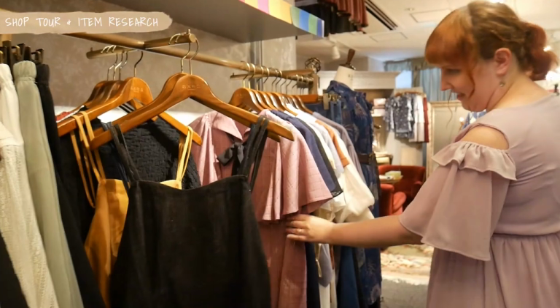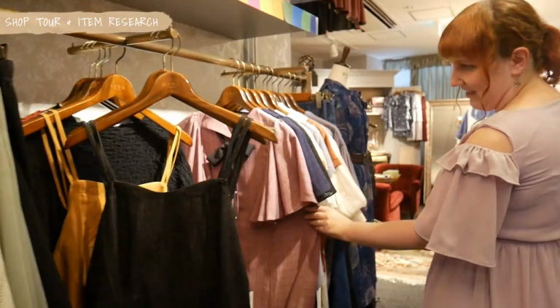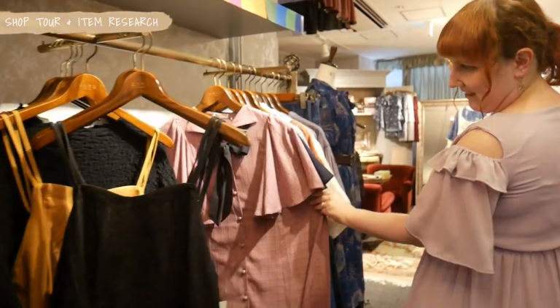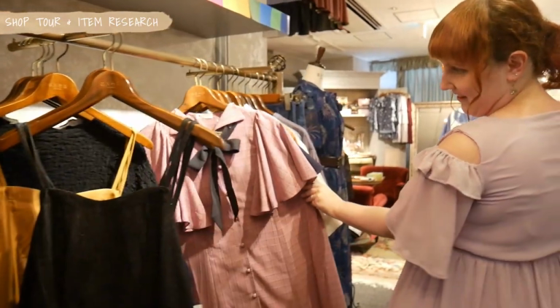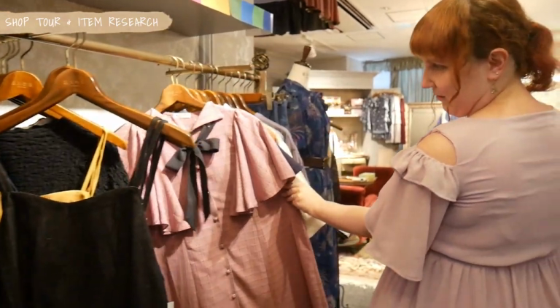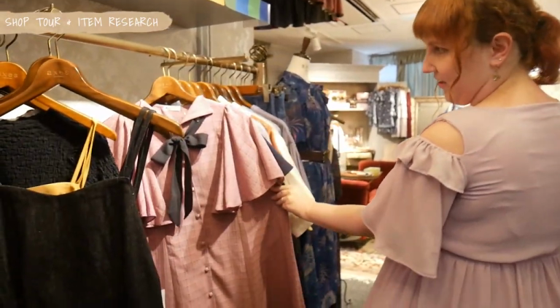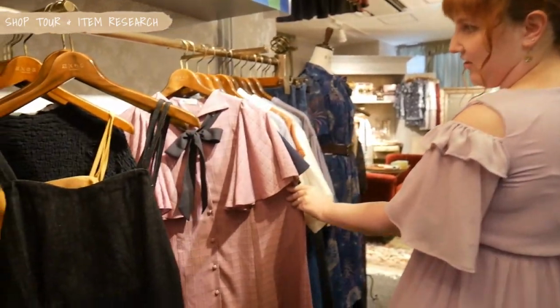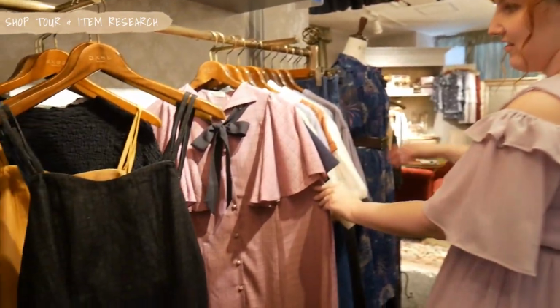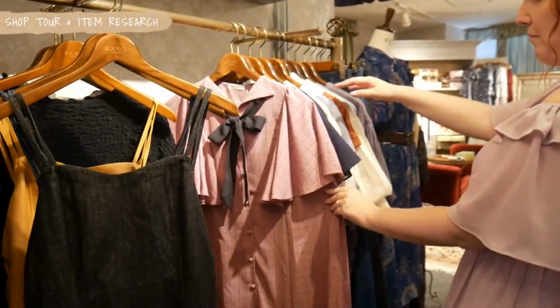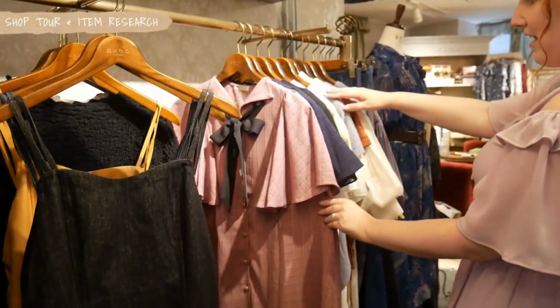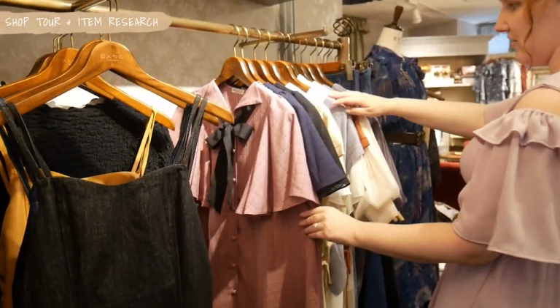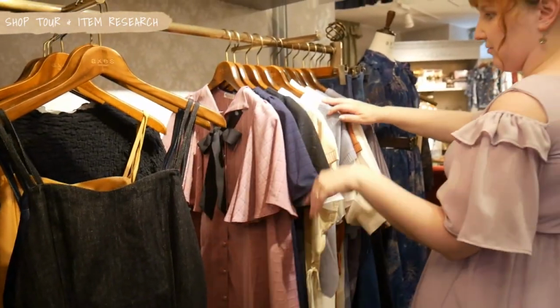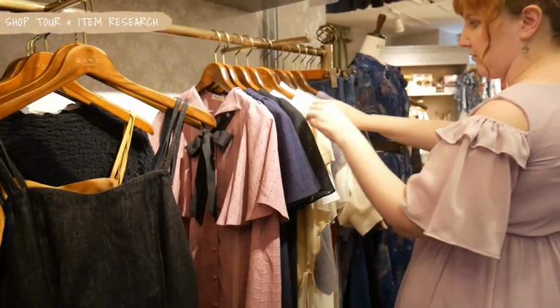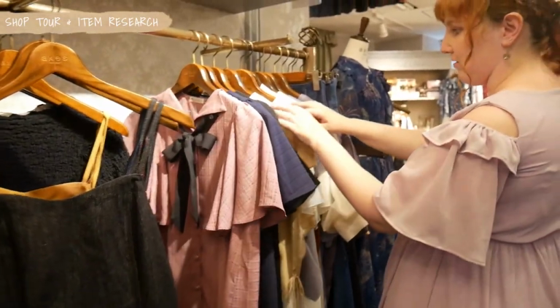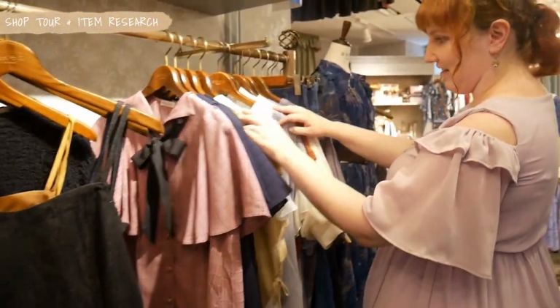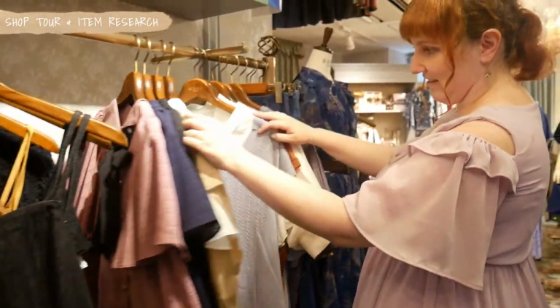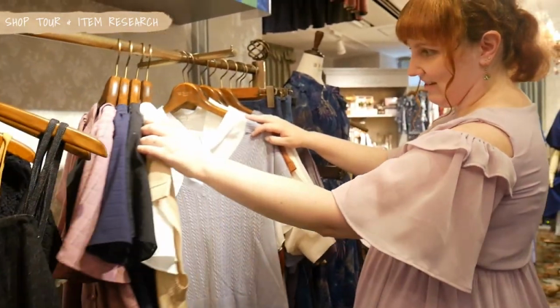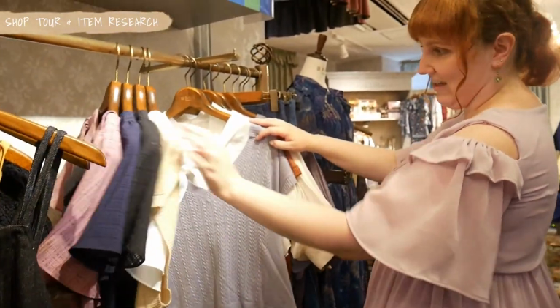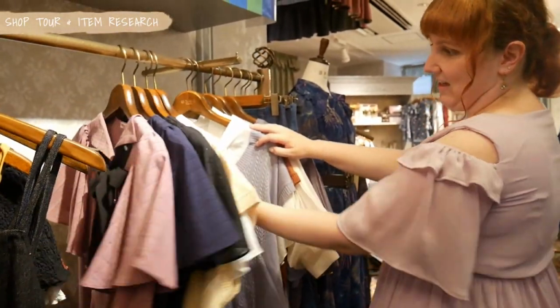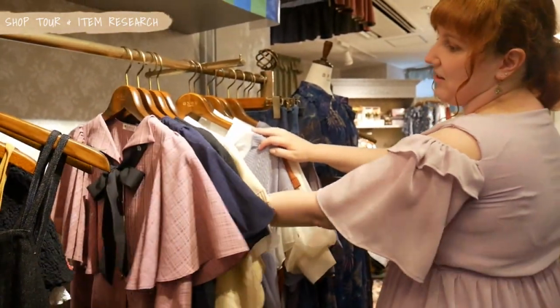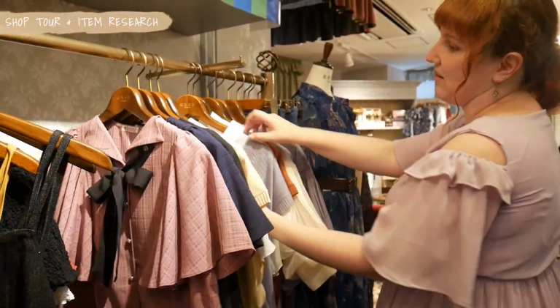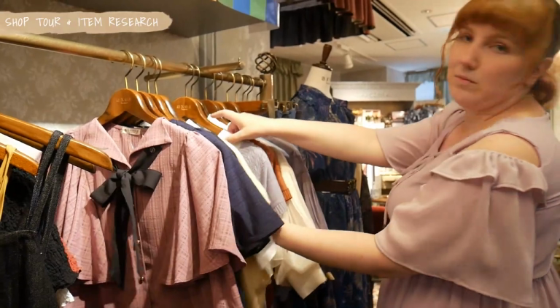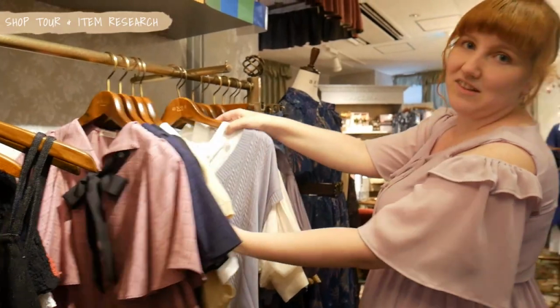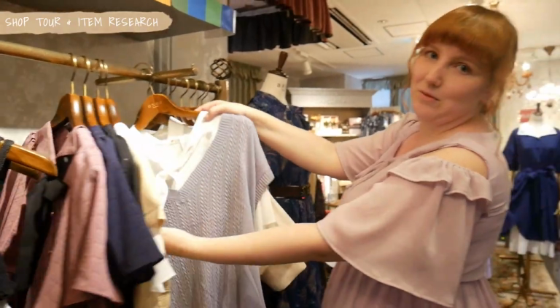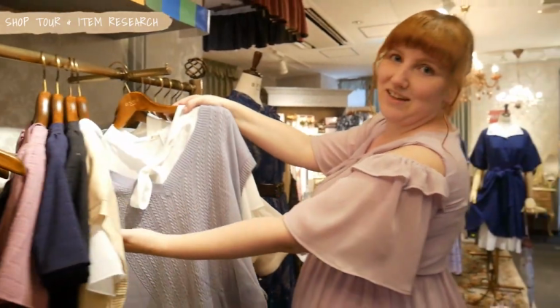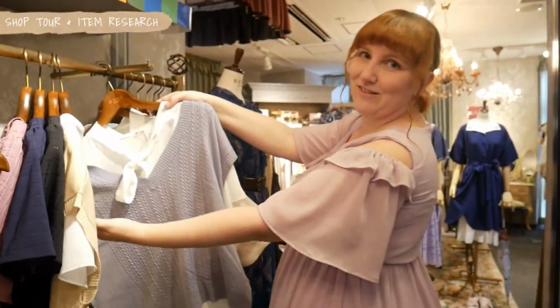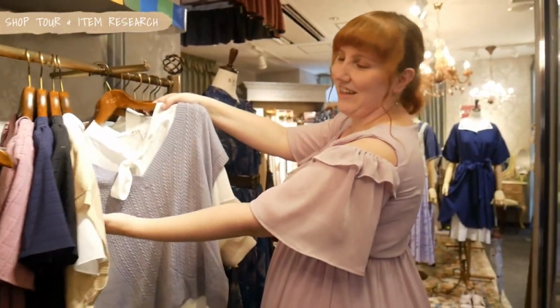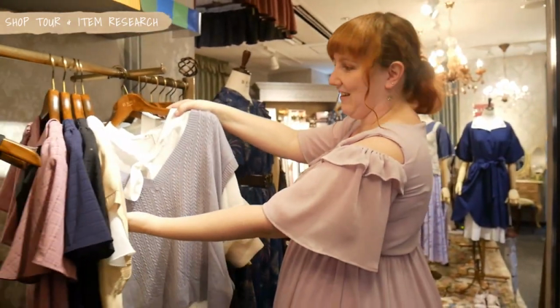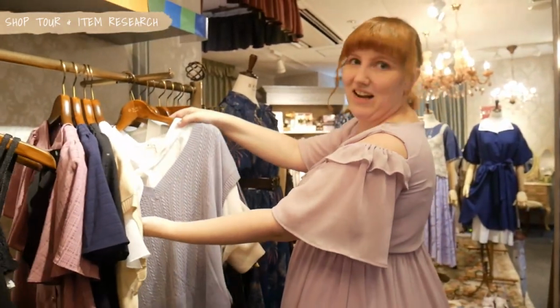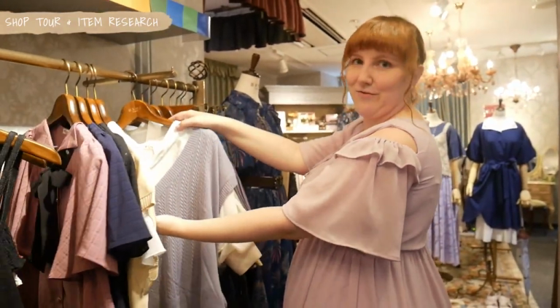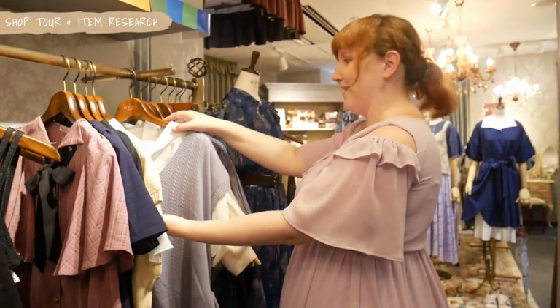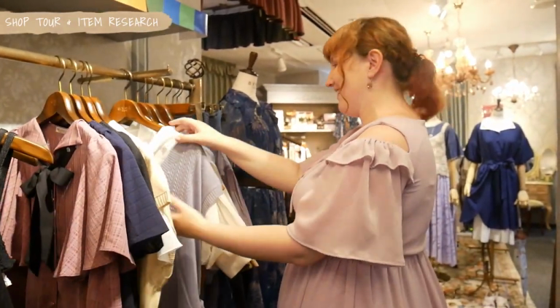Here we go — some blouses with ribbons. You can see ribbons everywhere. That's really nice. I love ribbons.